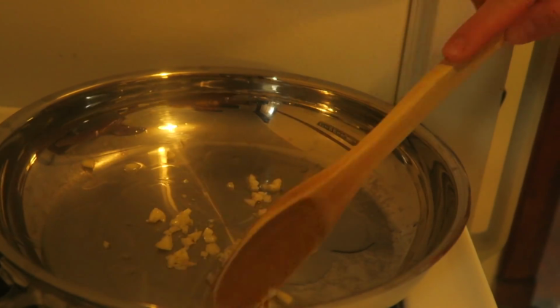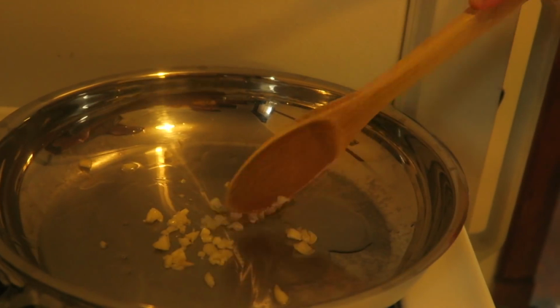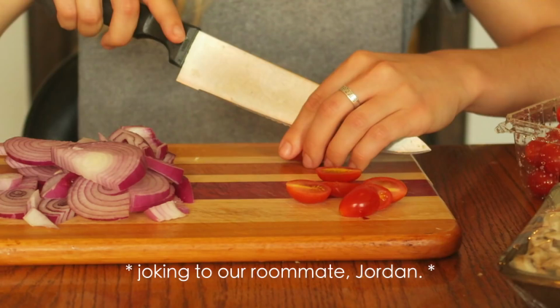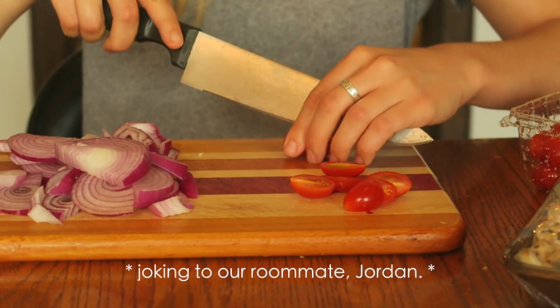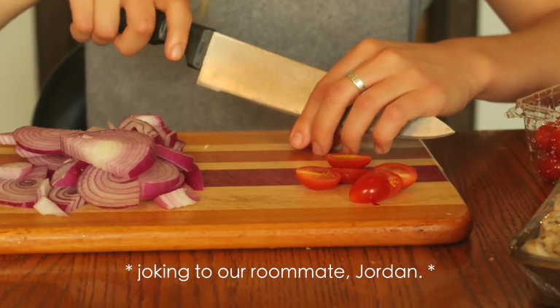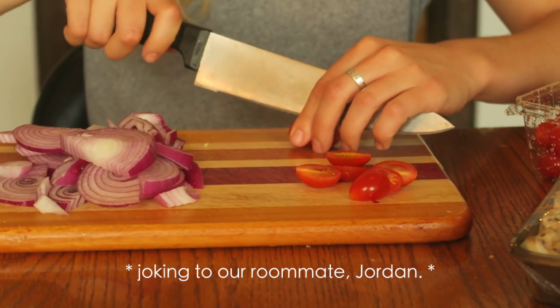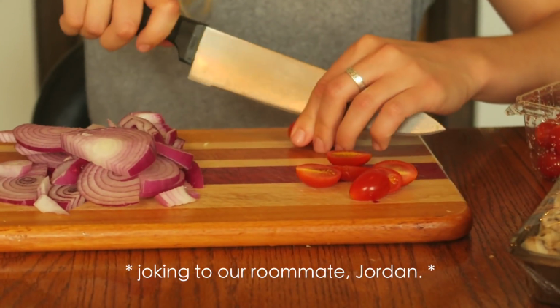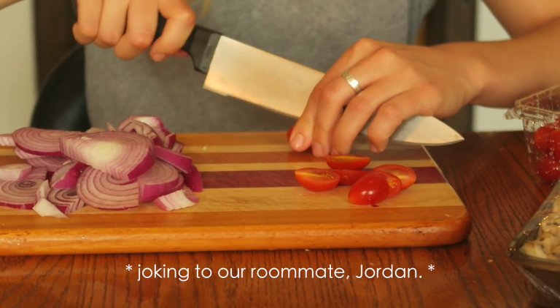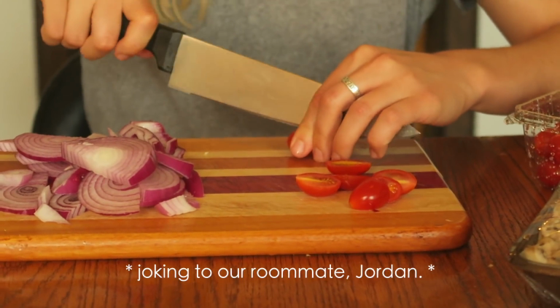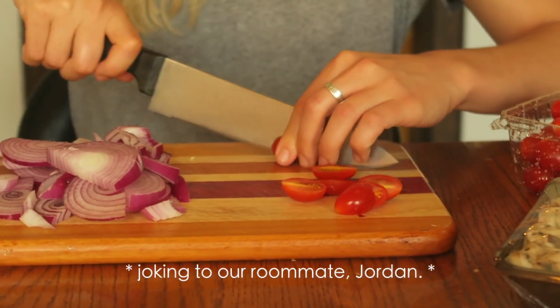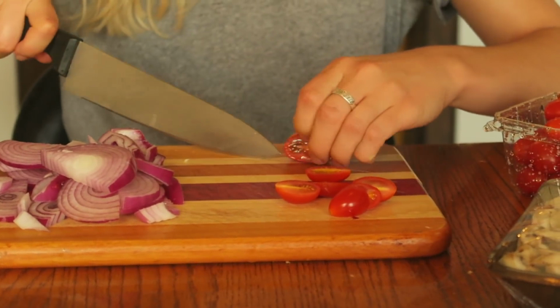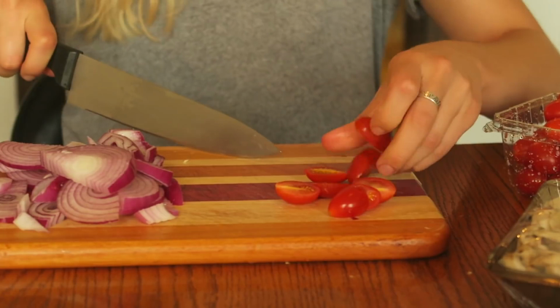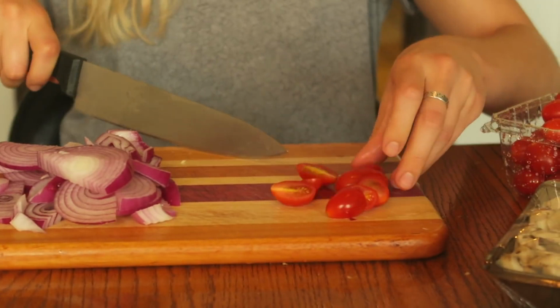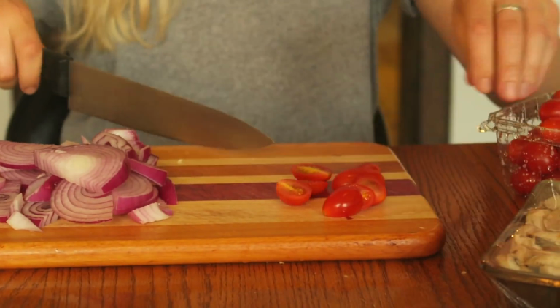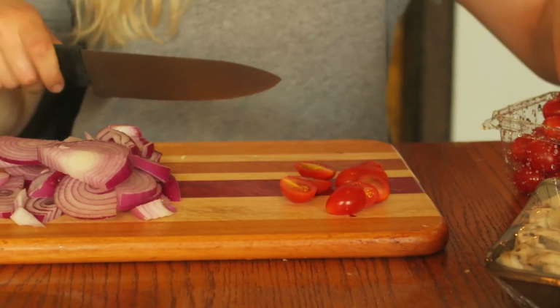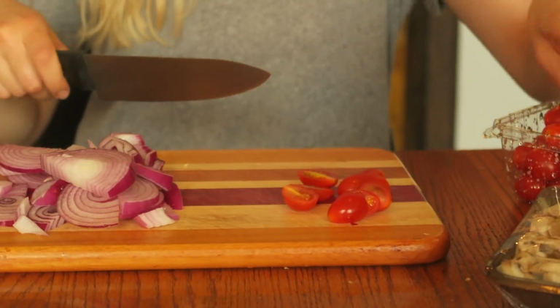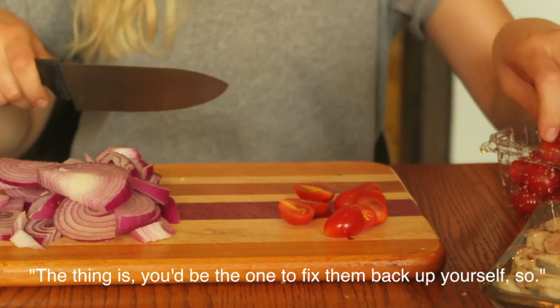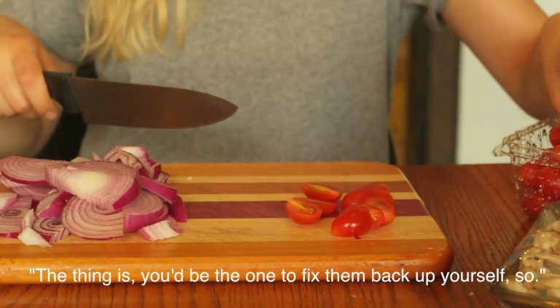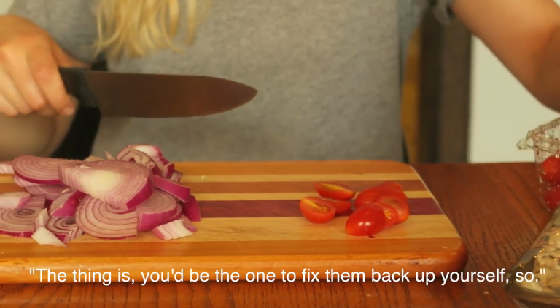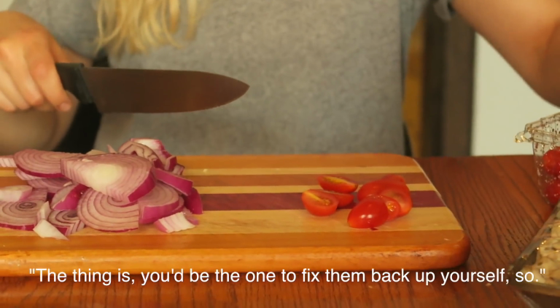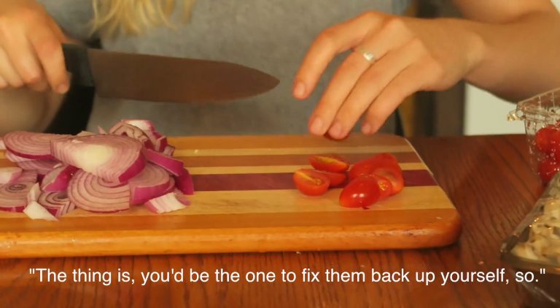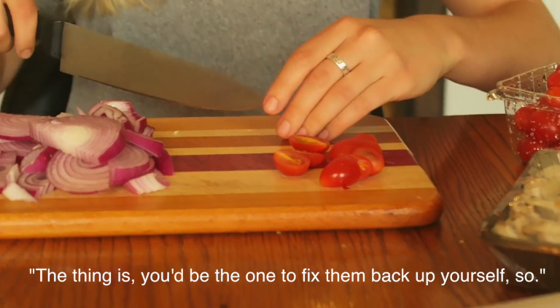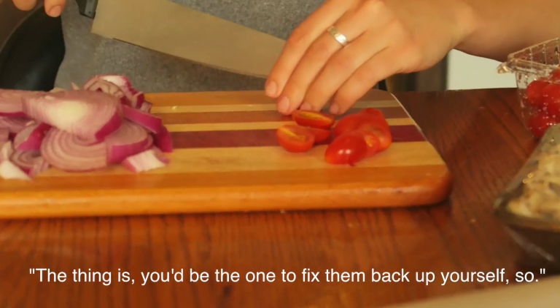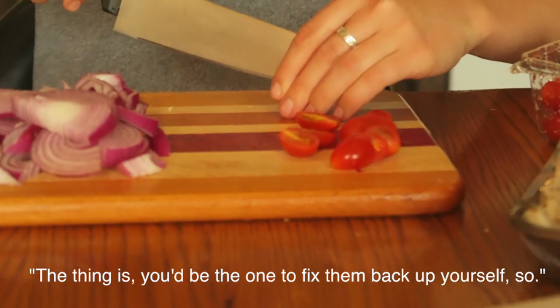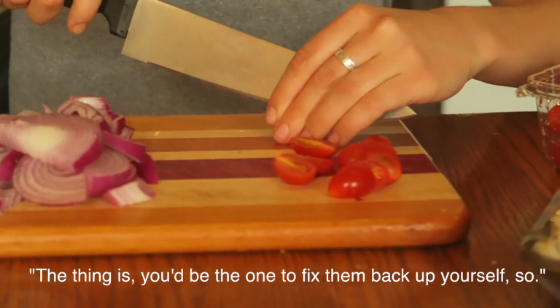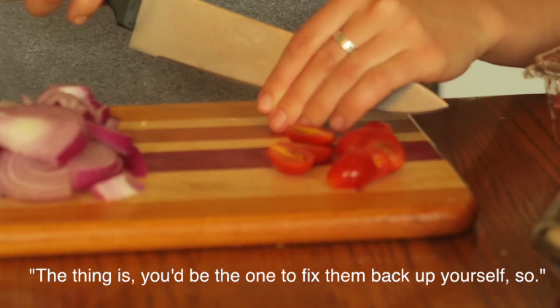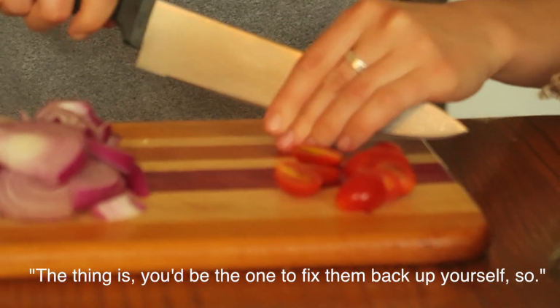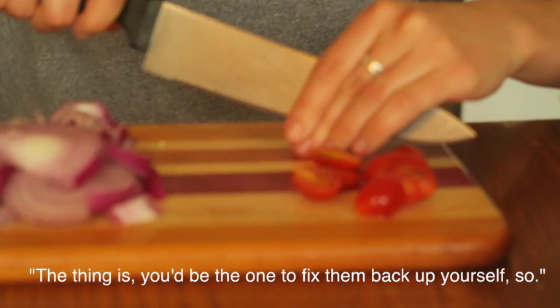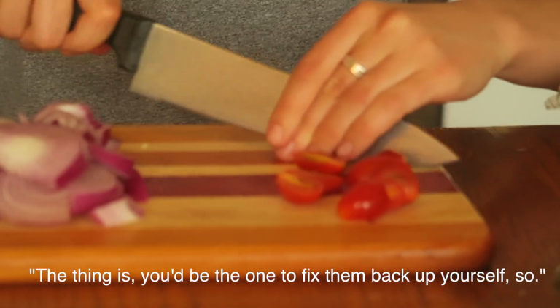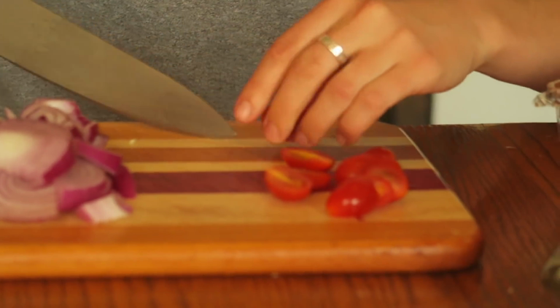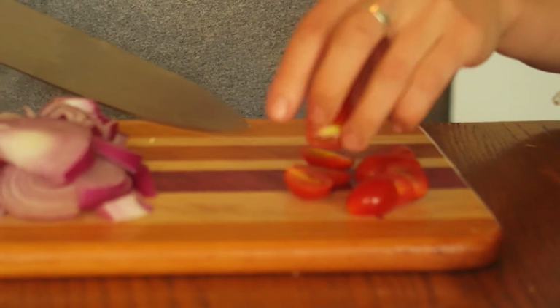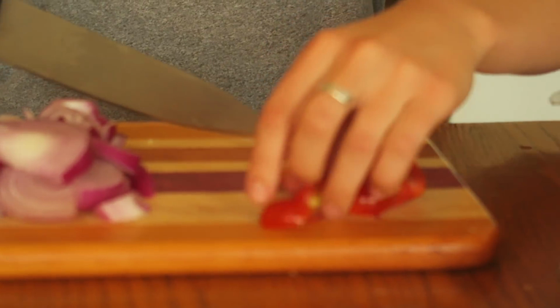Oh, I just cut my hand off. No, you did not. The good thing is you'll be the one who's going to come back up yourself, so. That's true.